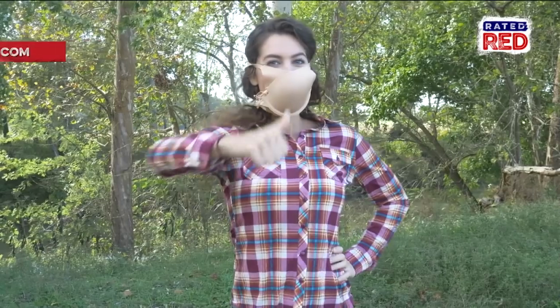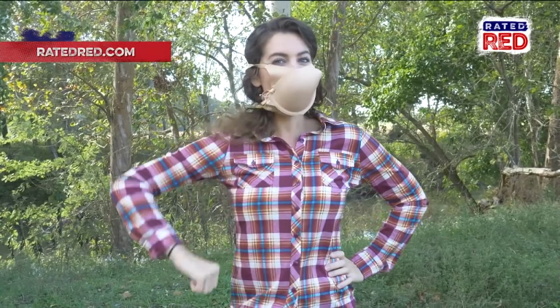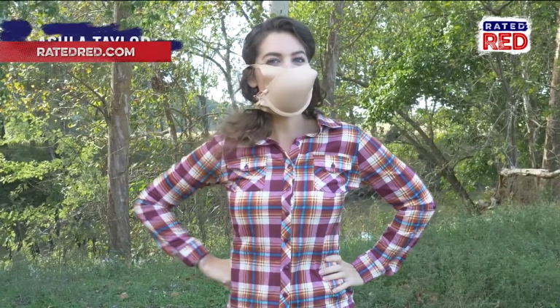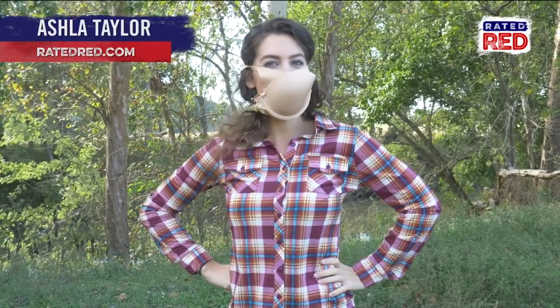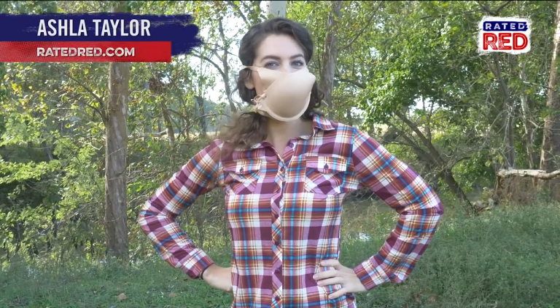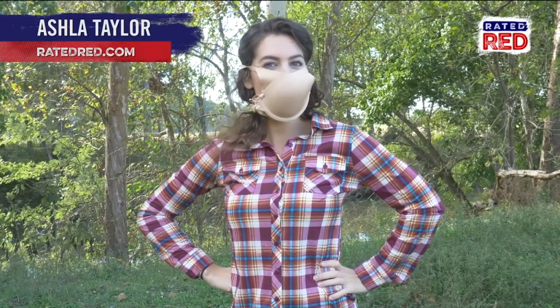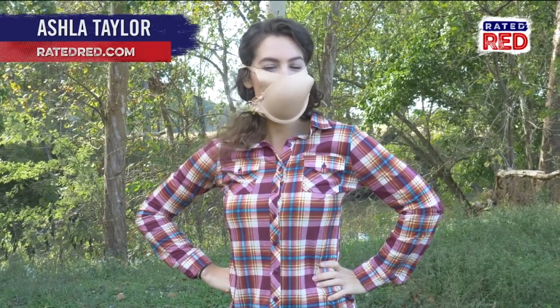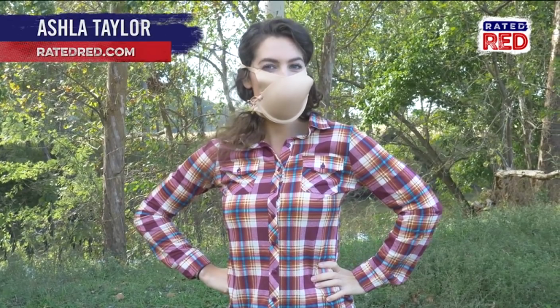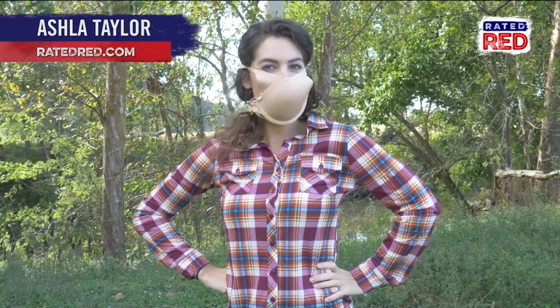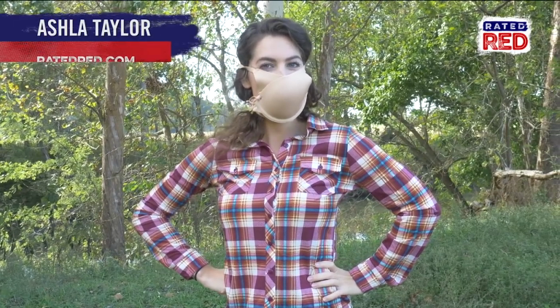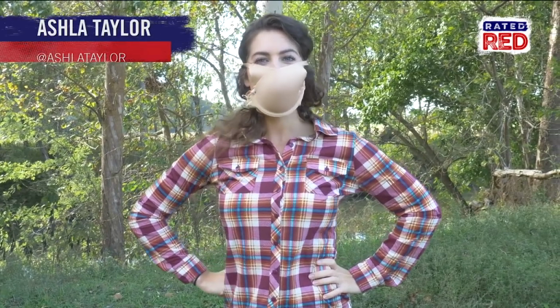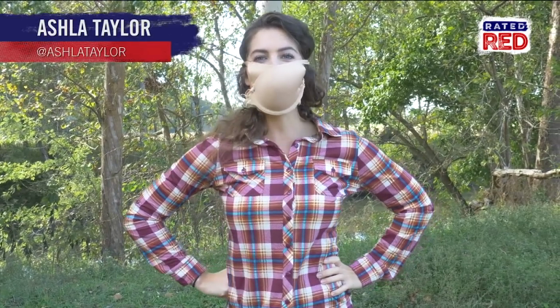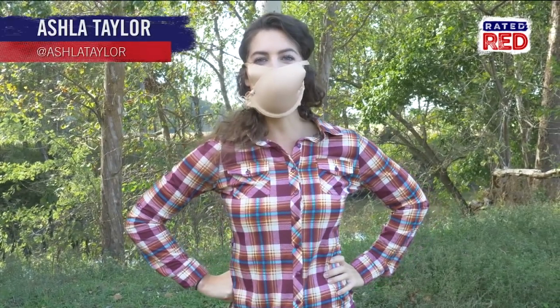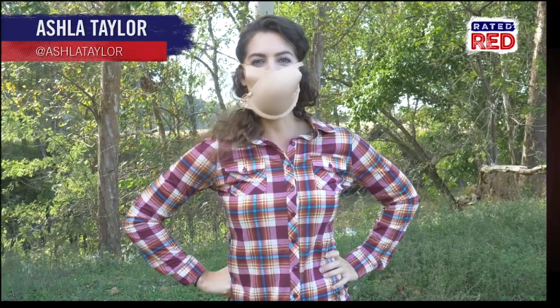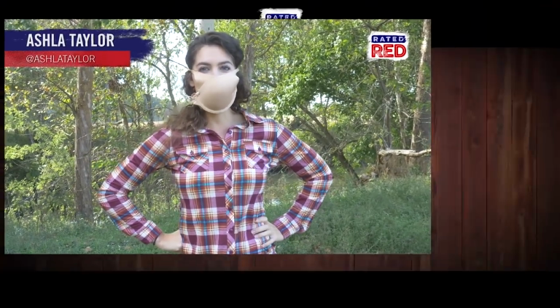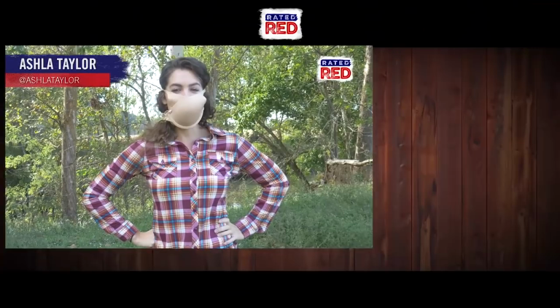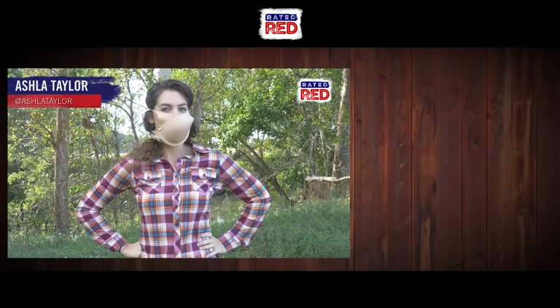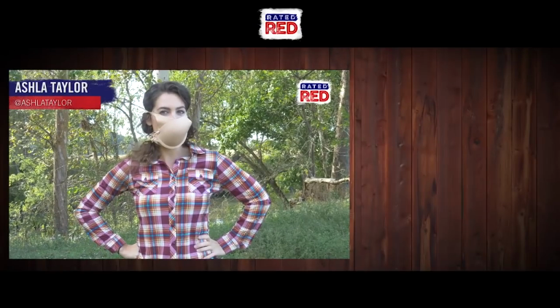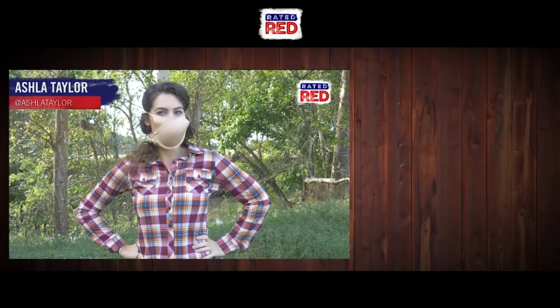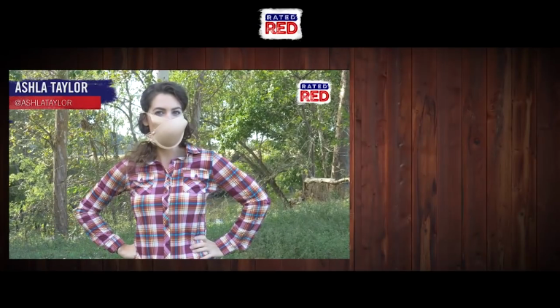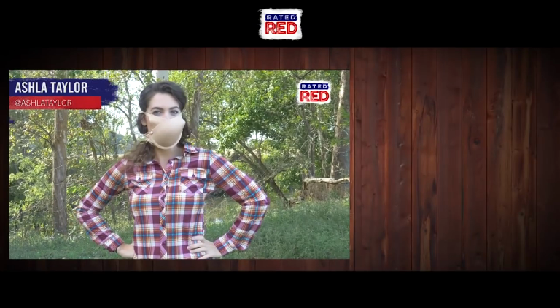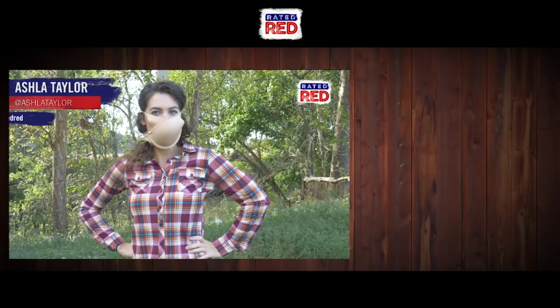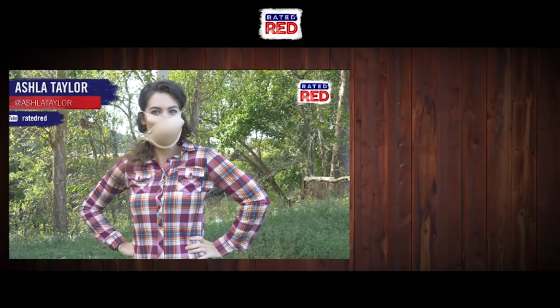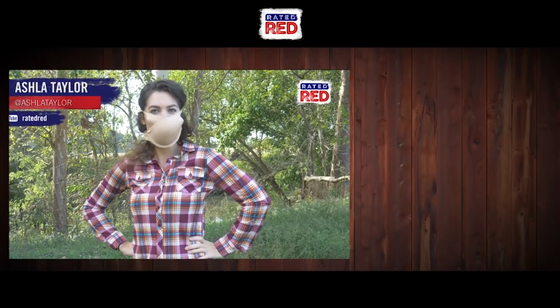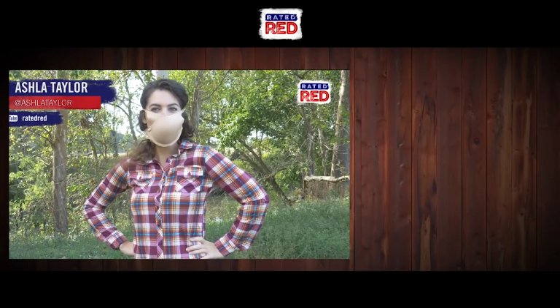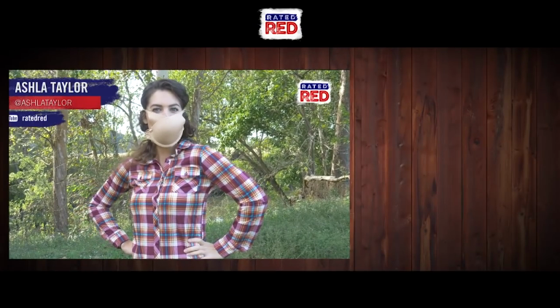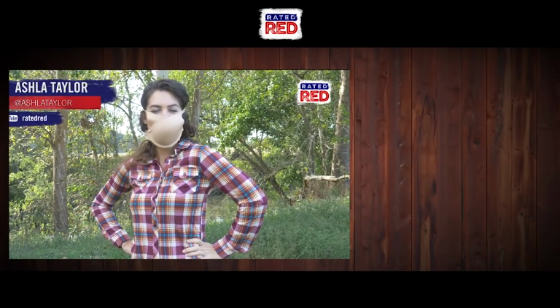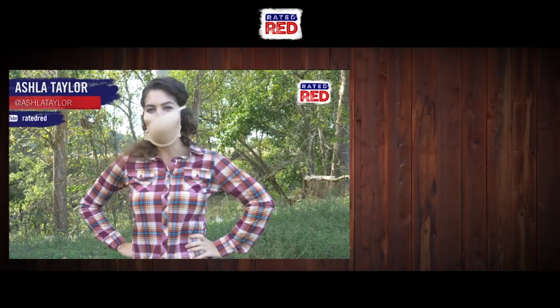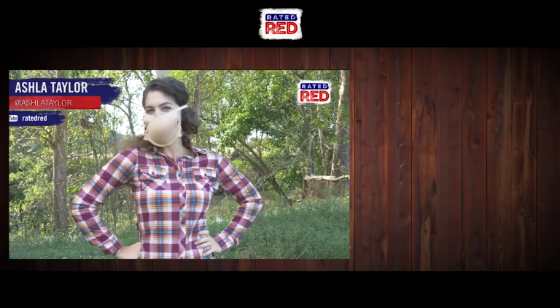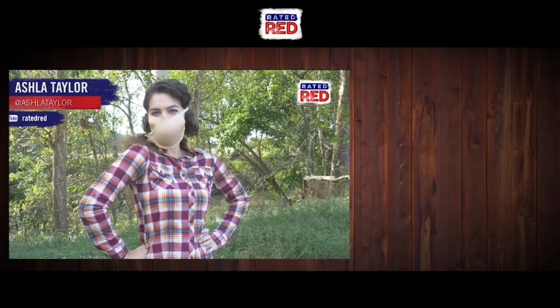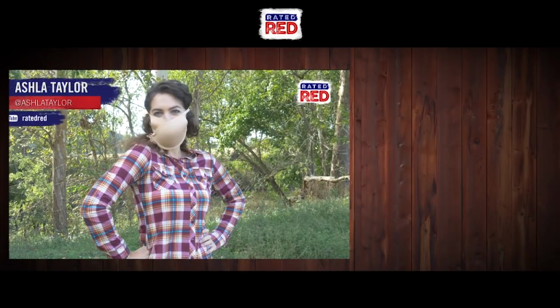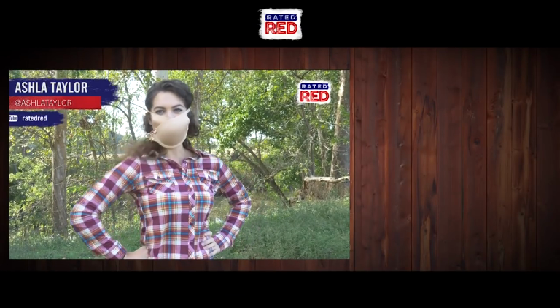Have any more survival uses for bras? Let us know in the comments below, and make sure you subscribe to Rated Red's YouTube channel. I'm Ashla Taylor.